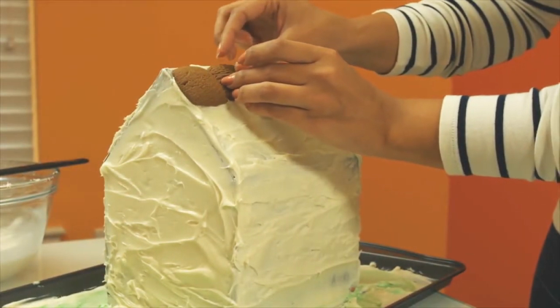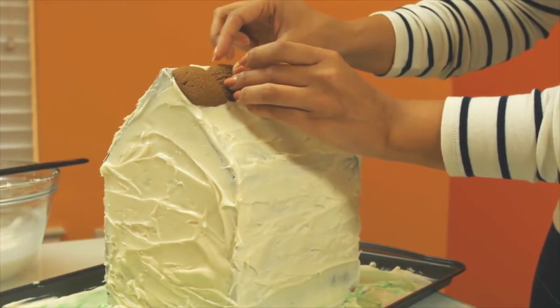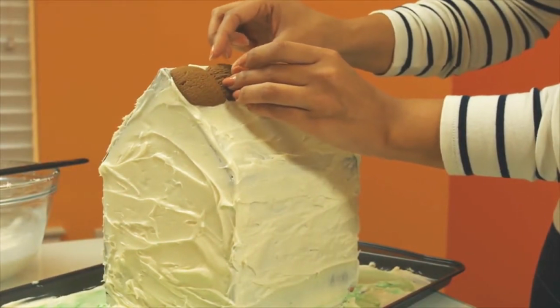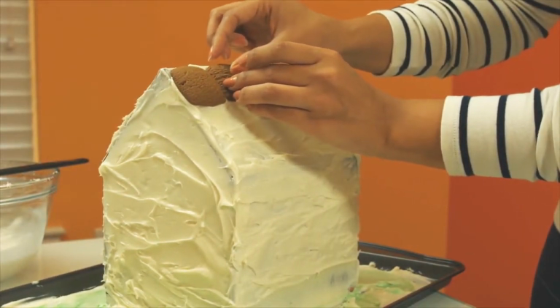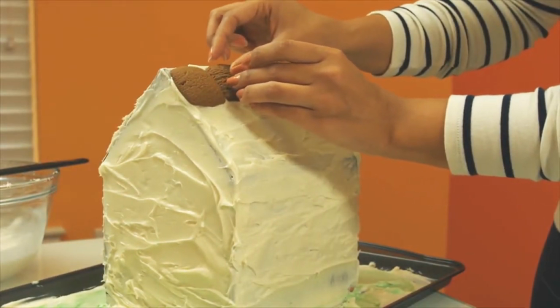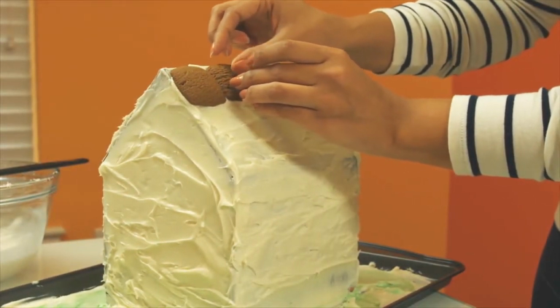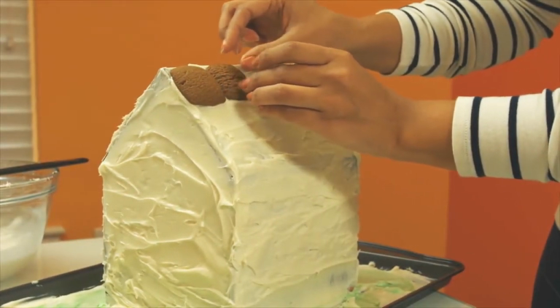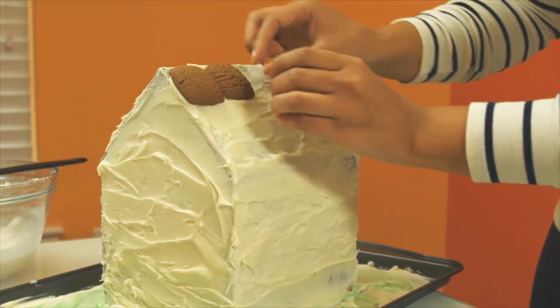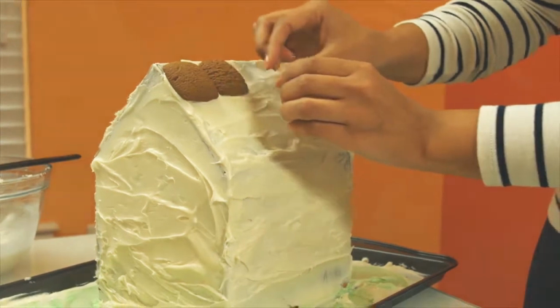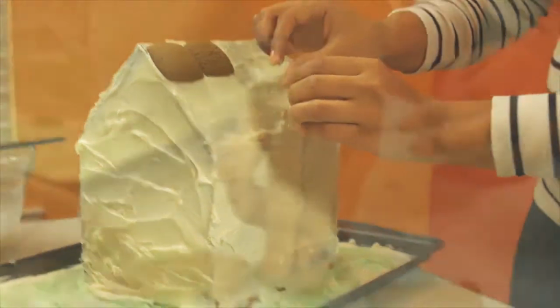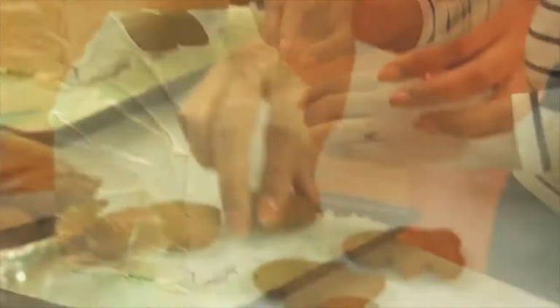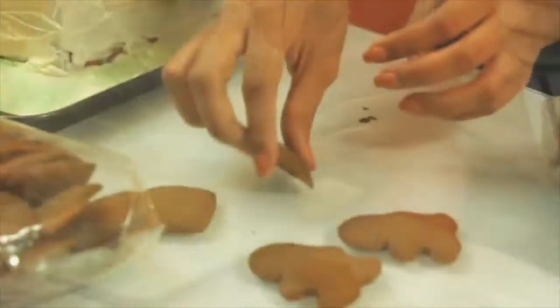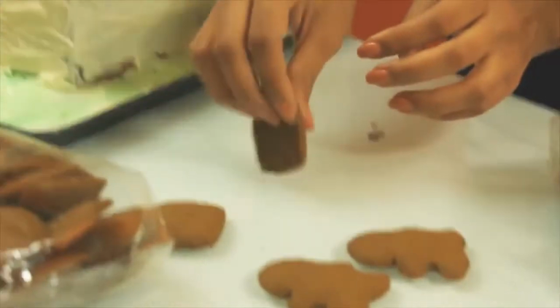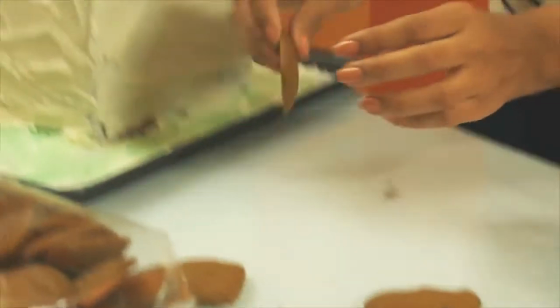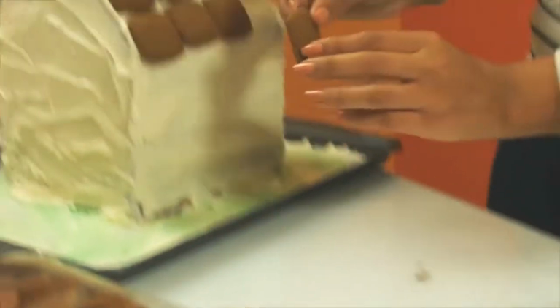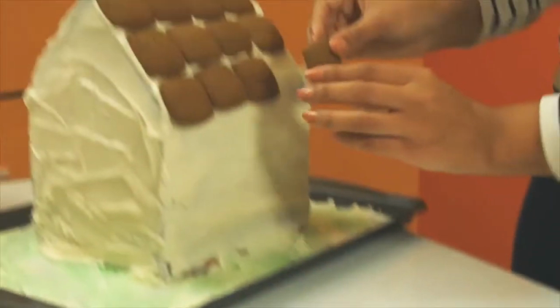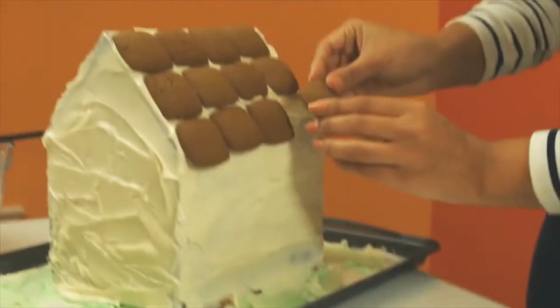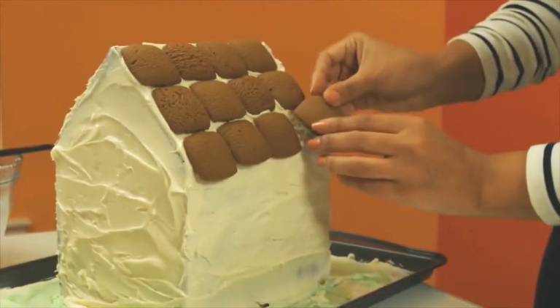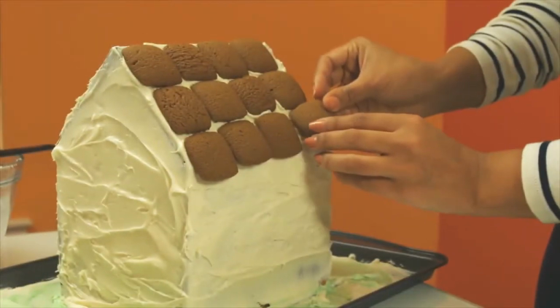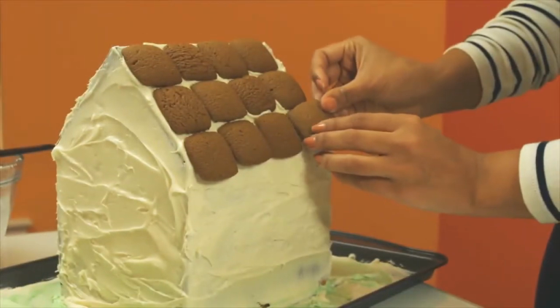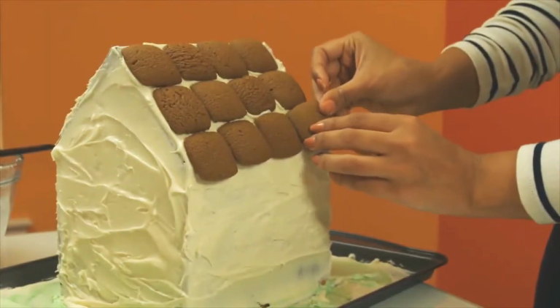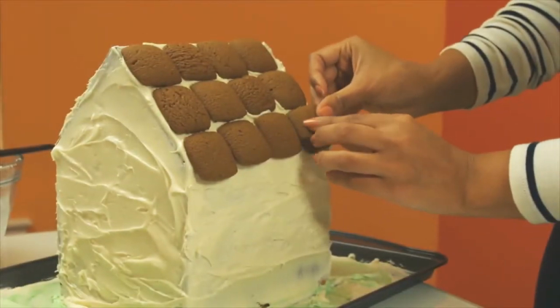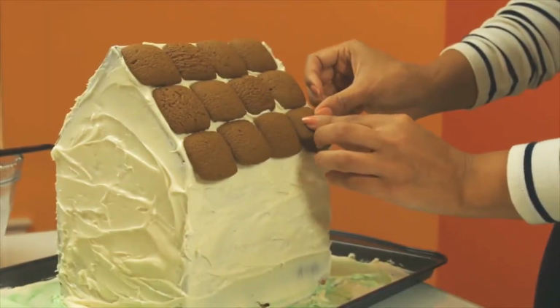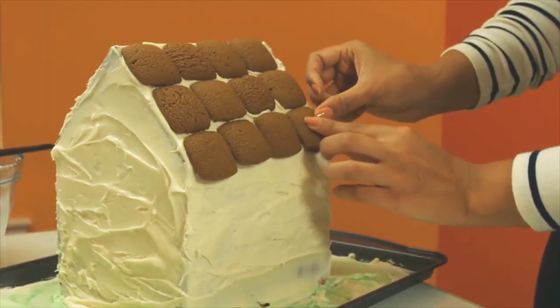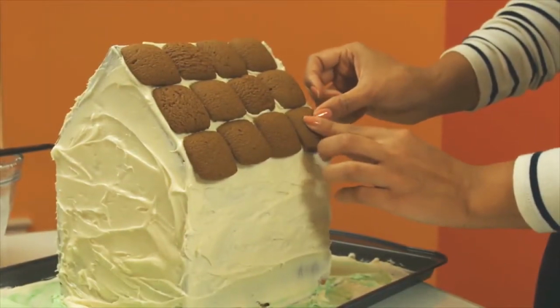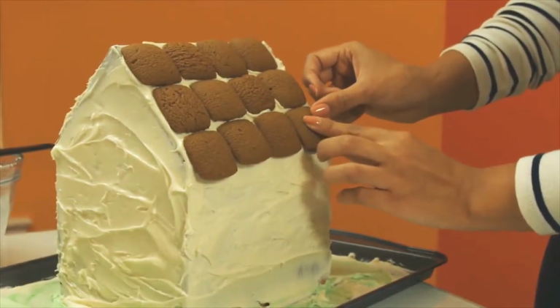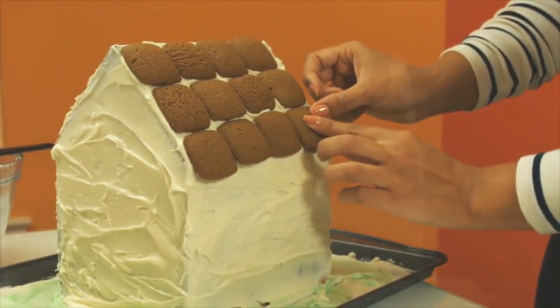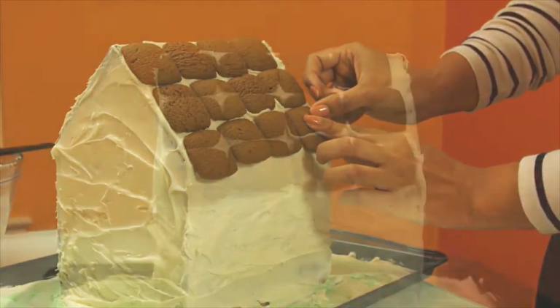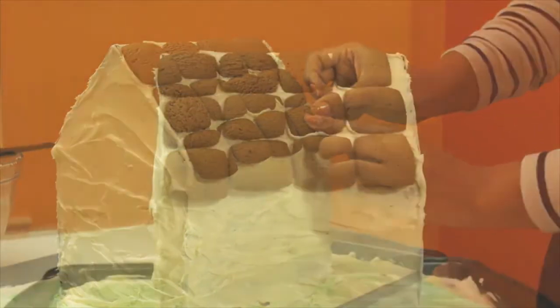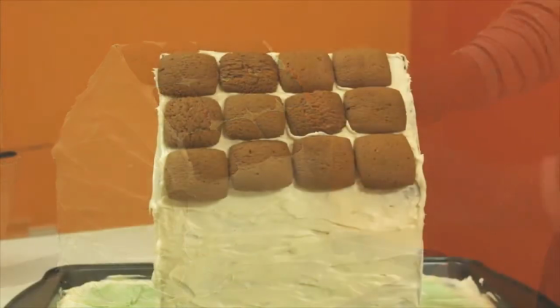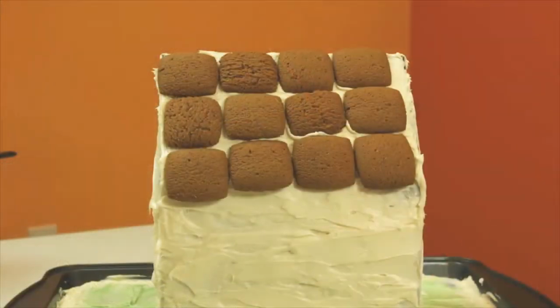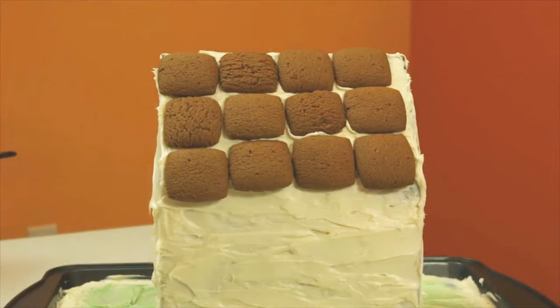Make sure you eat plenty of cookies if you want to, because once the cookies are stuck on to the box they are meant for decoration use only.